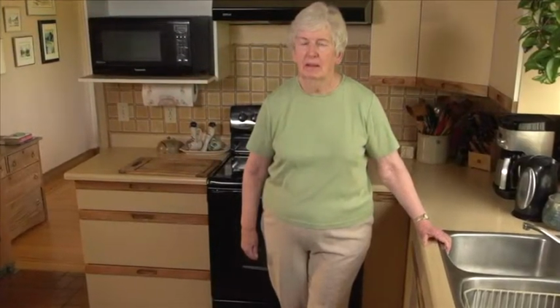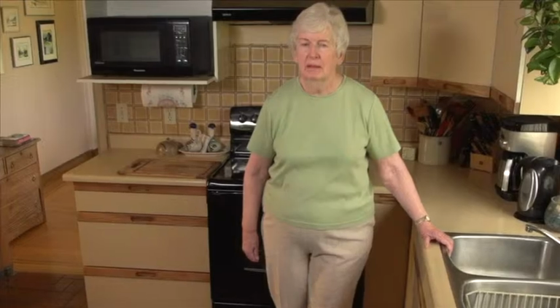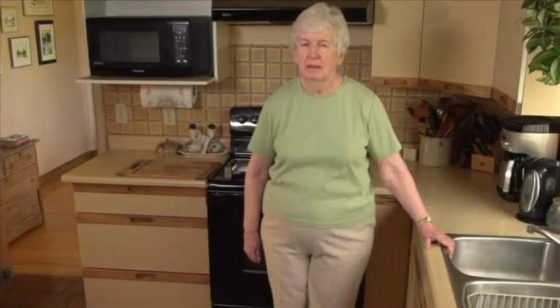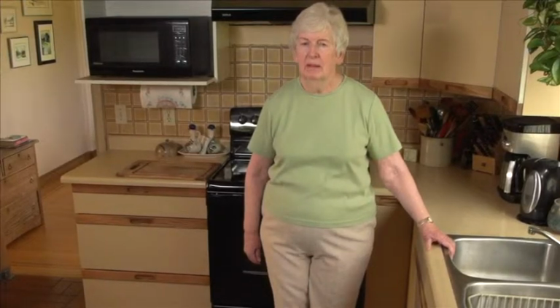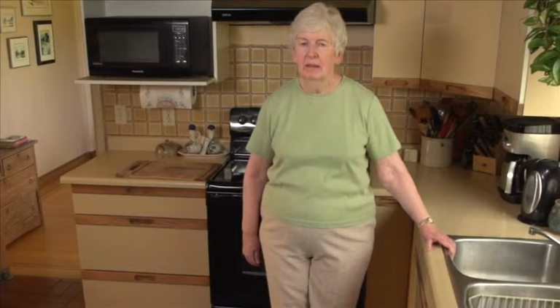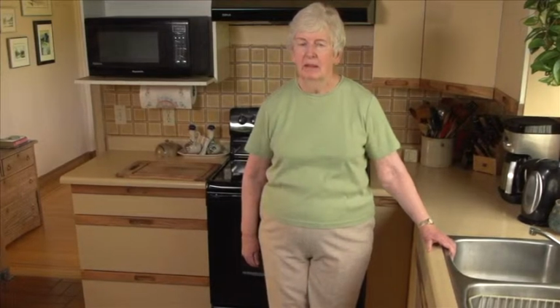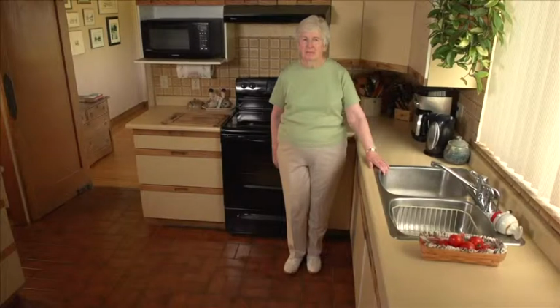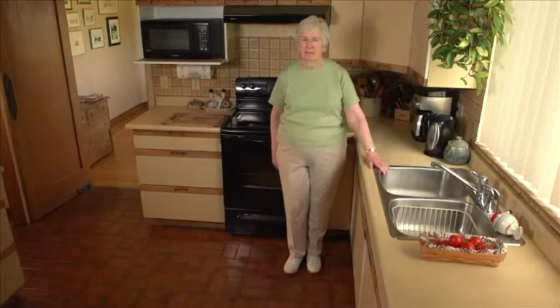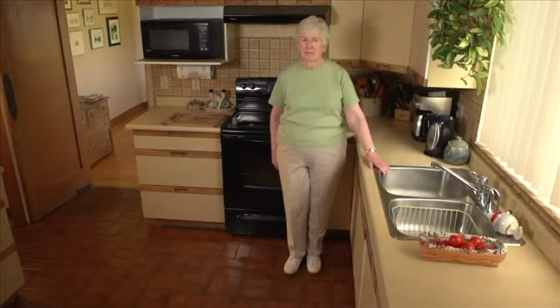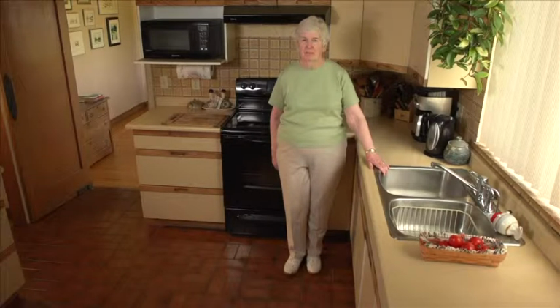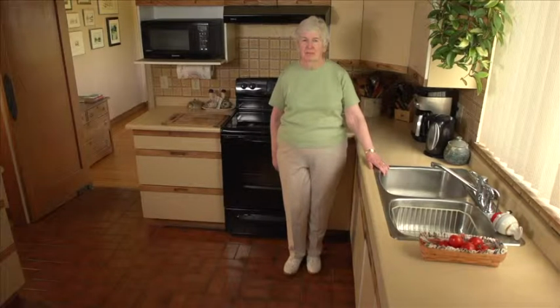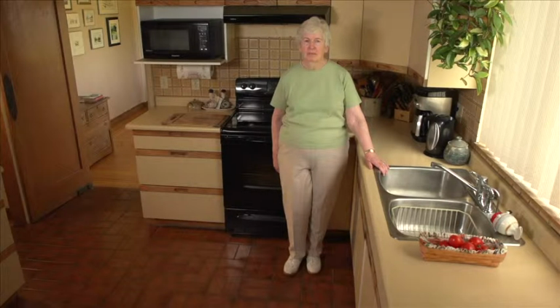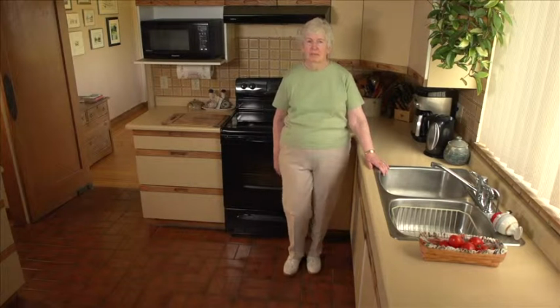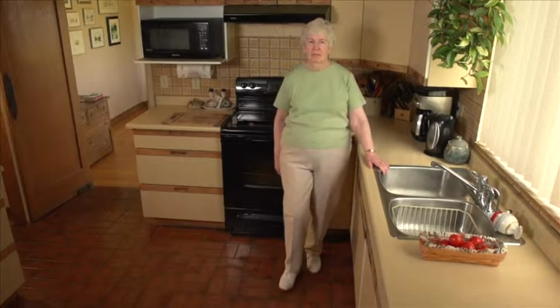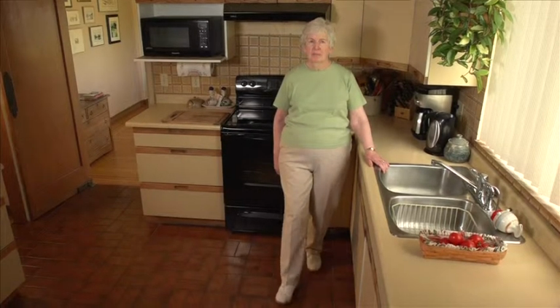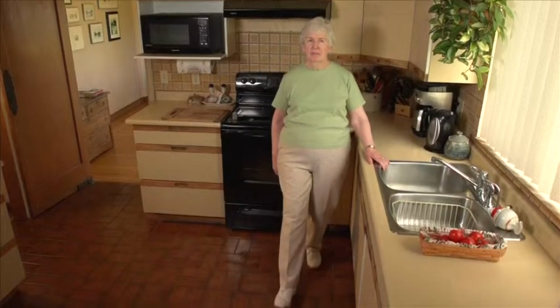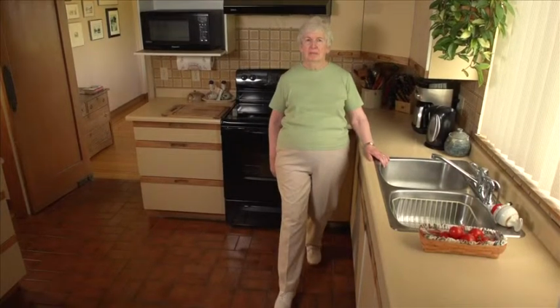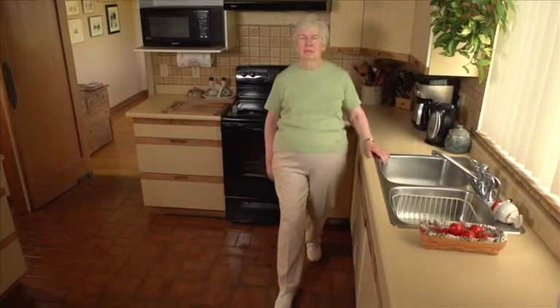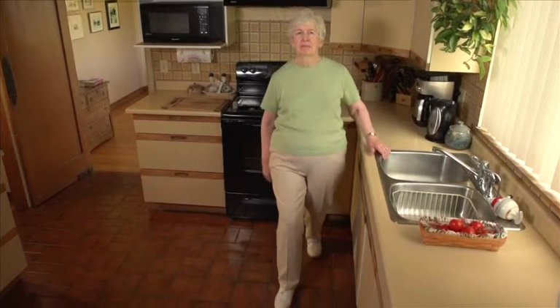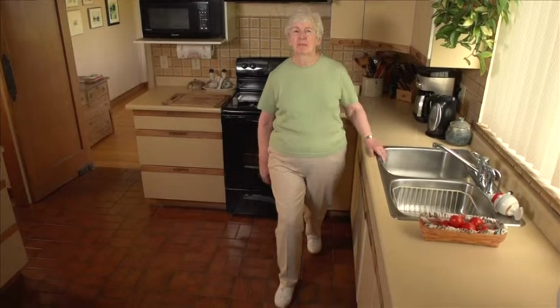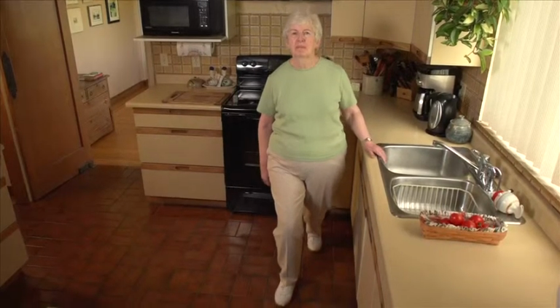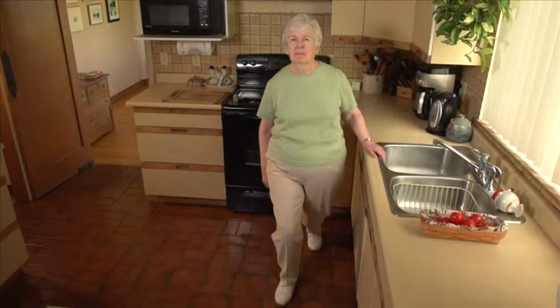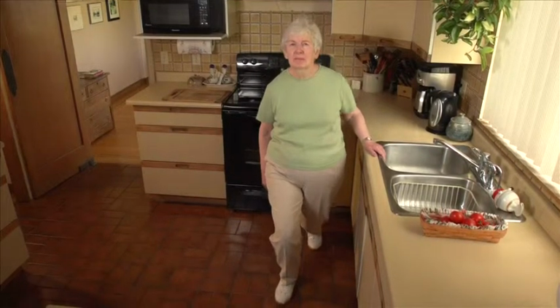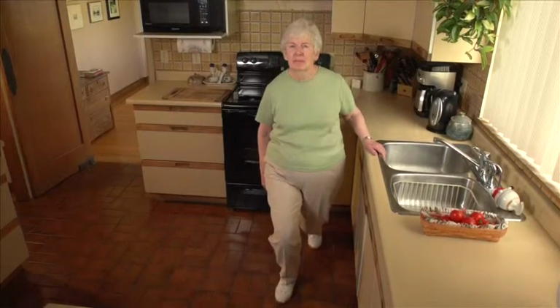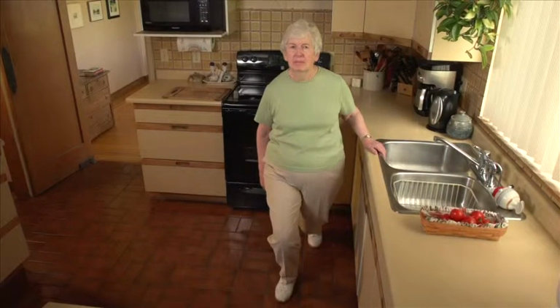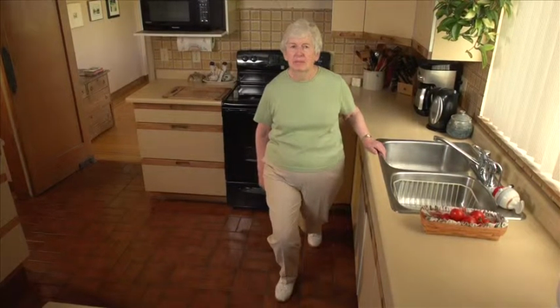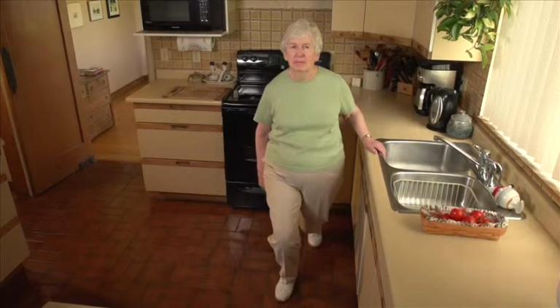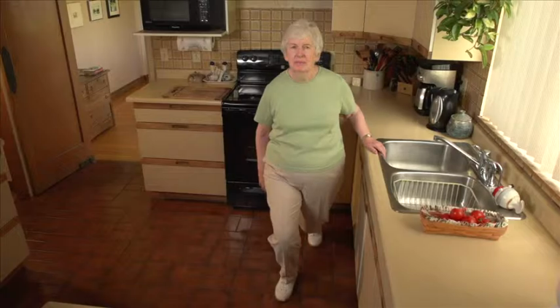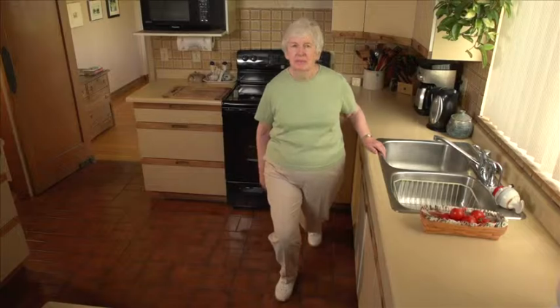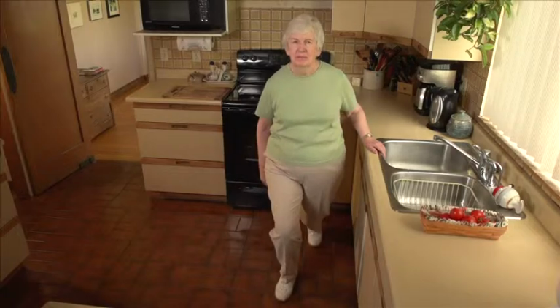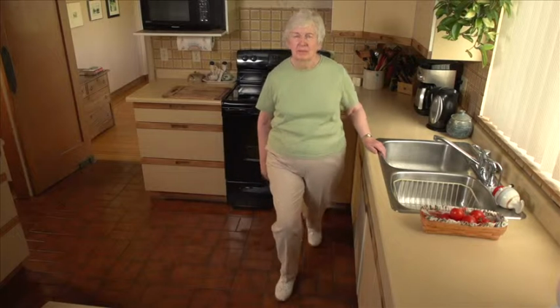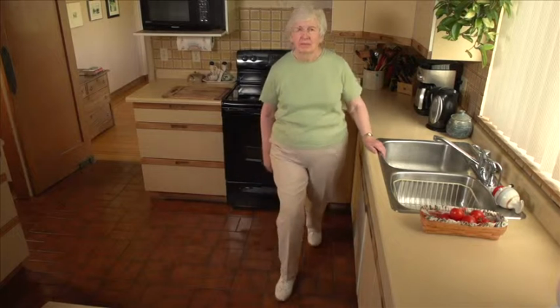Hold position means hold for 3 seconds. Count 1001, 1002, 1003.